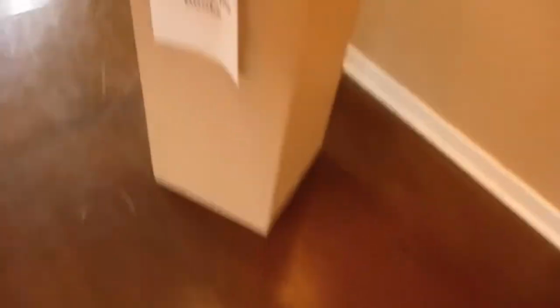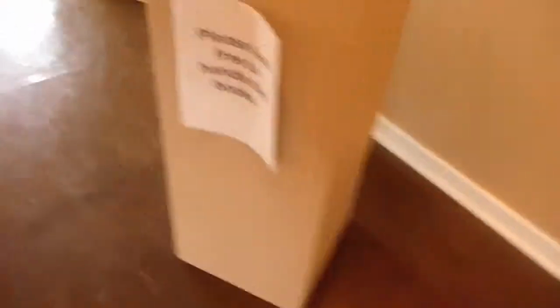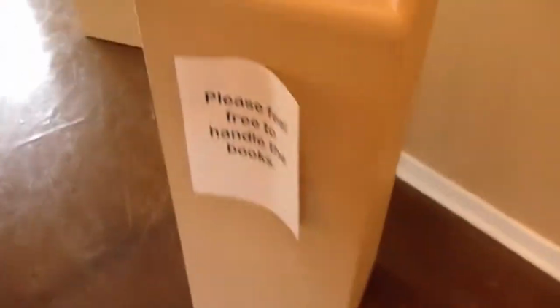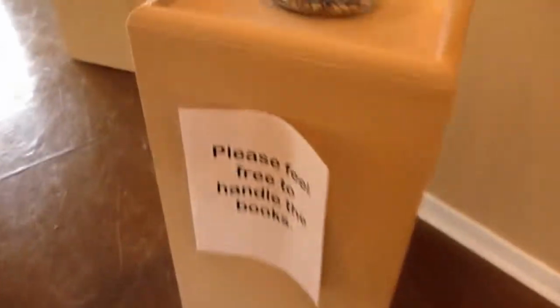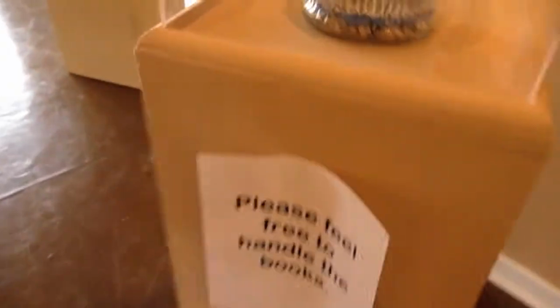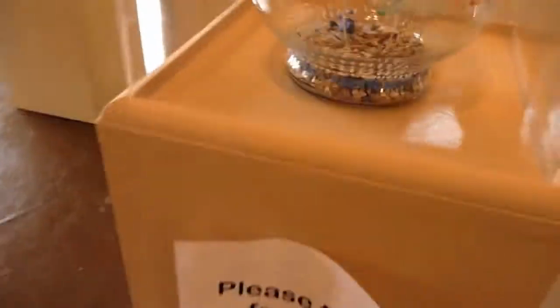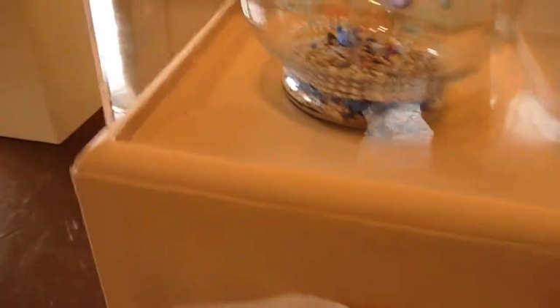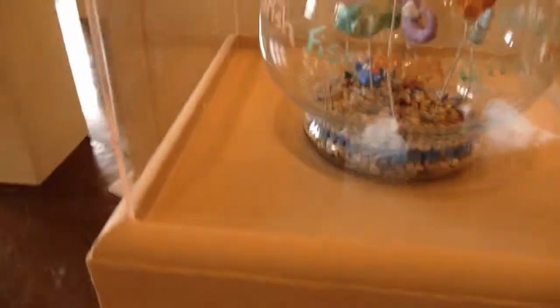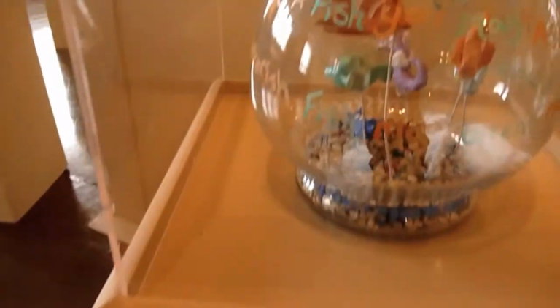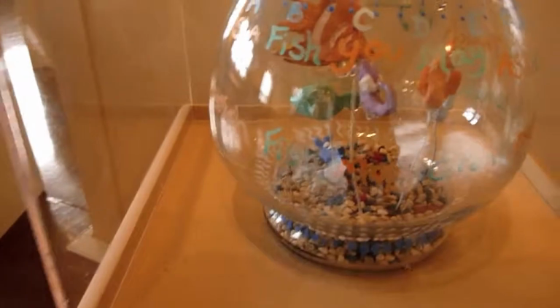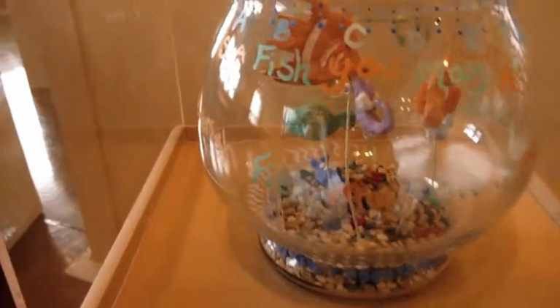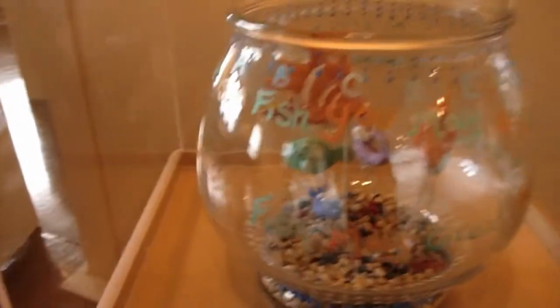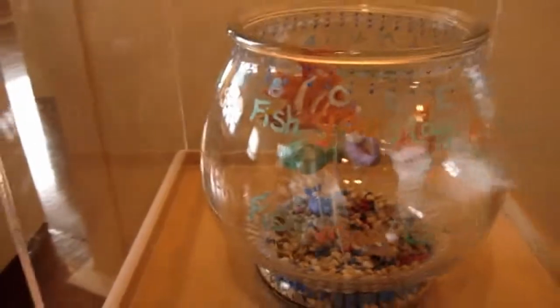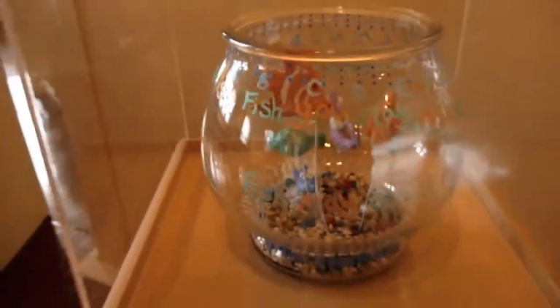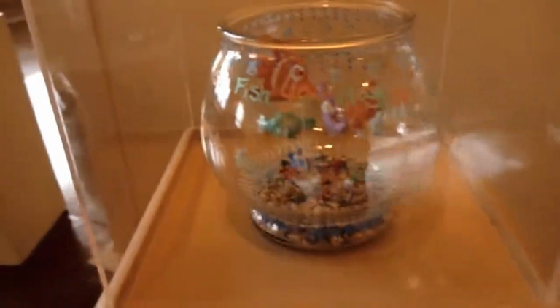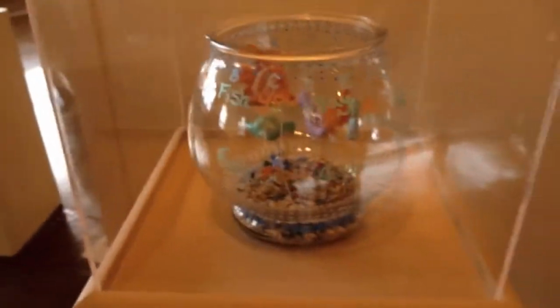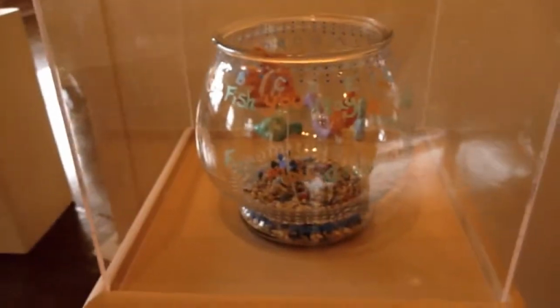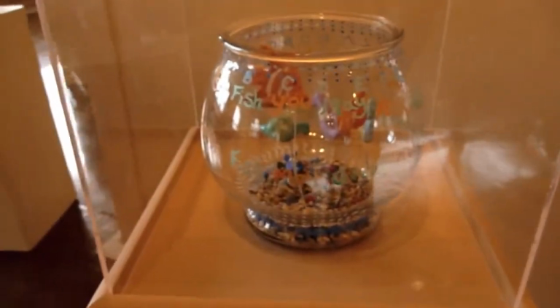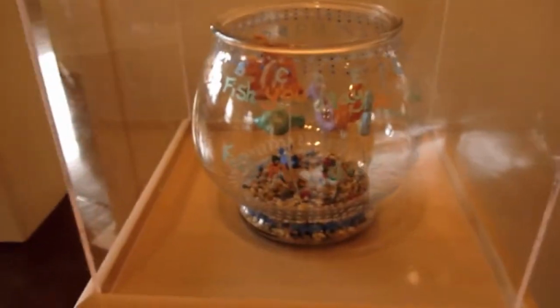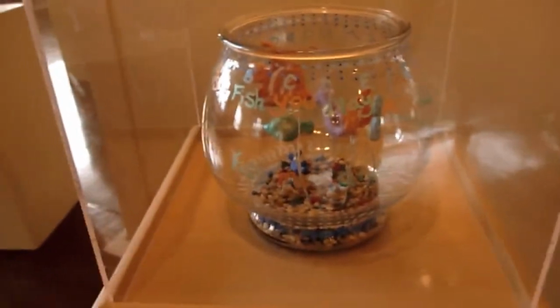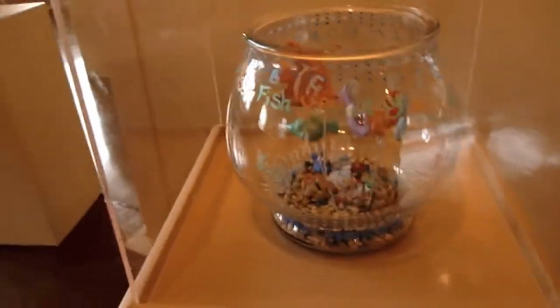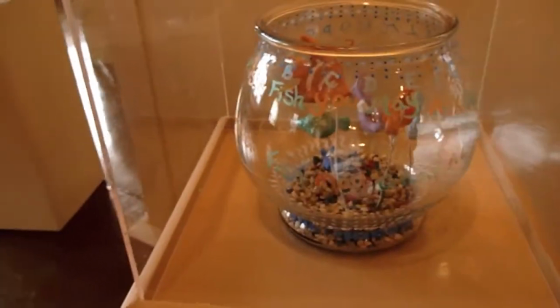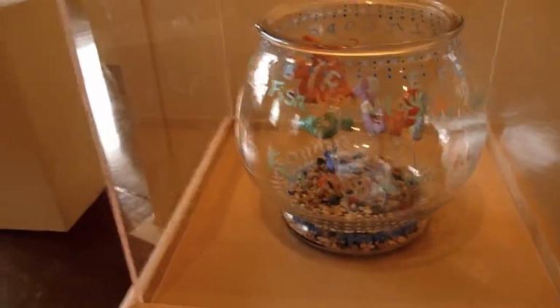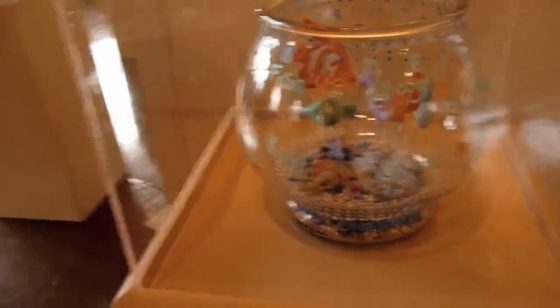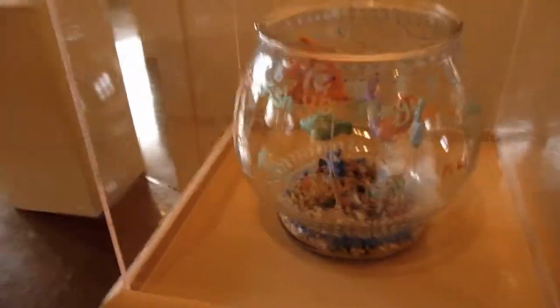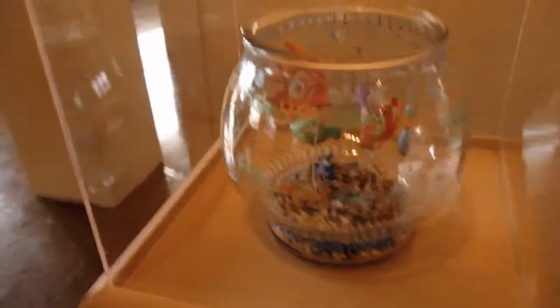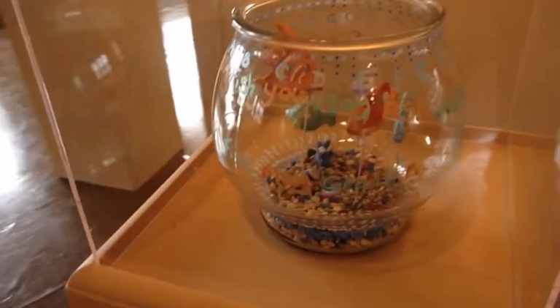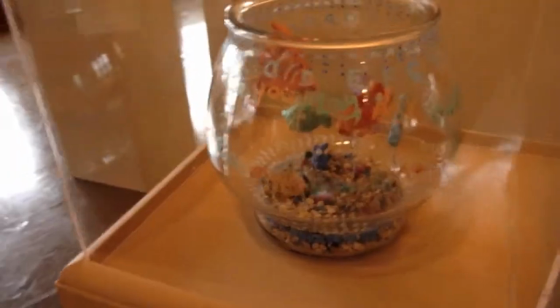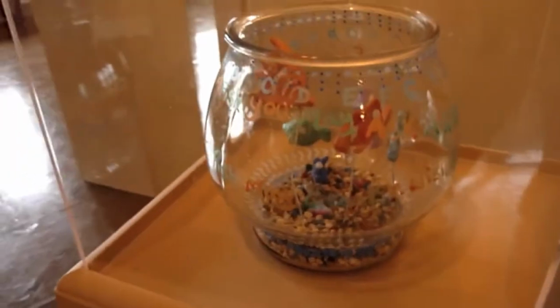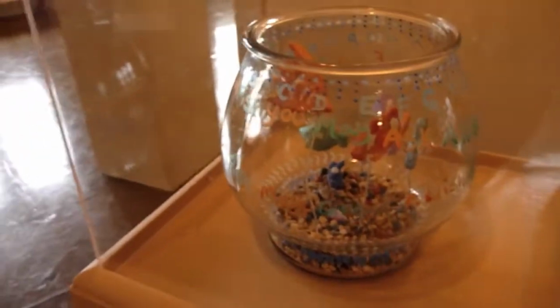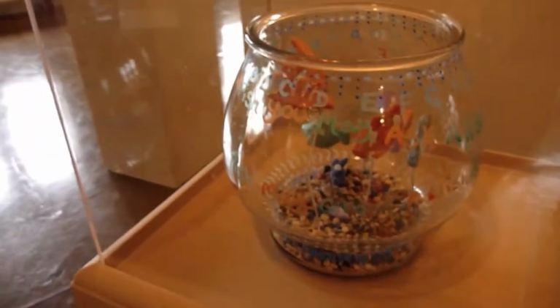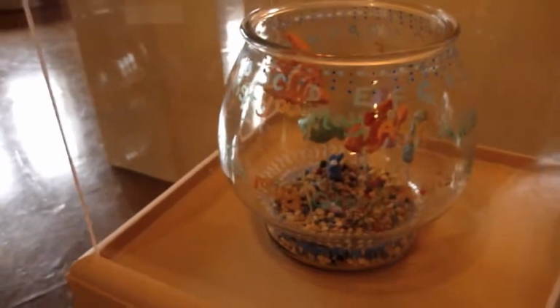Here's a fishbowl. There's a fish. She wrote the alphabet along the top.